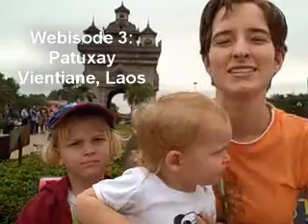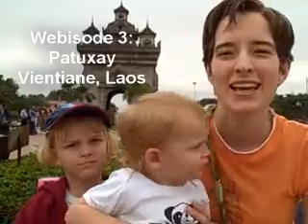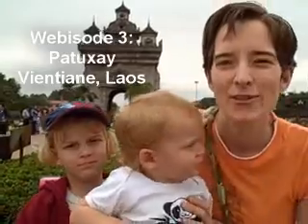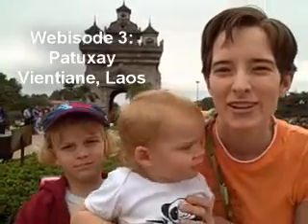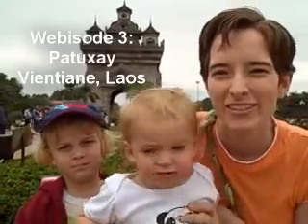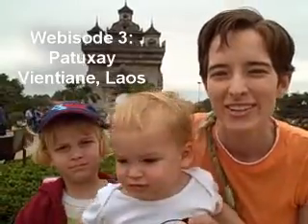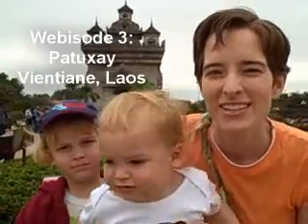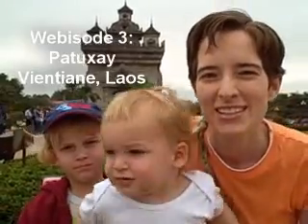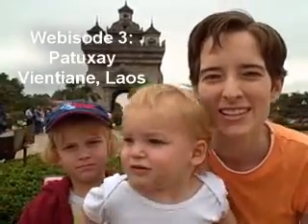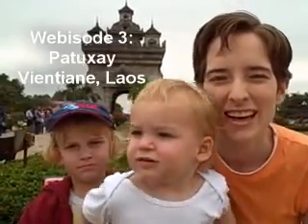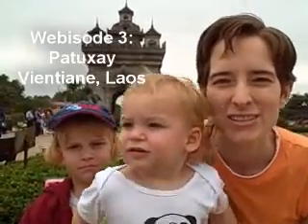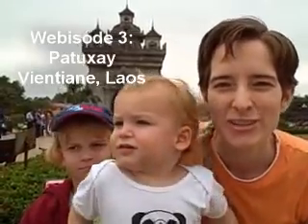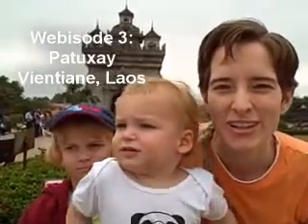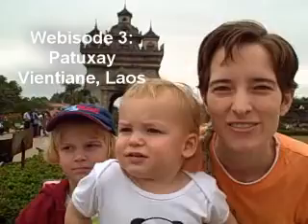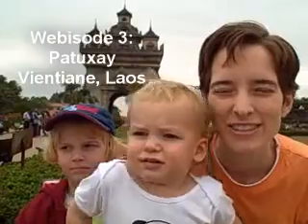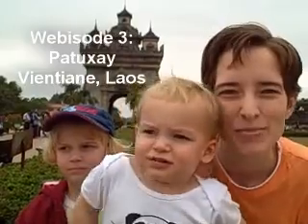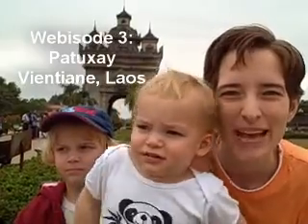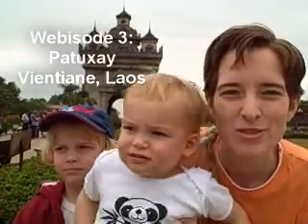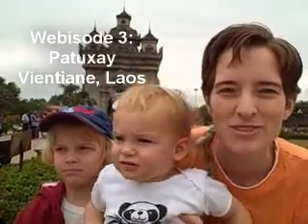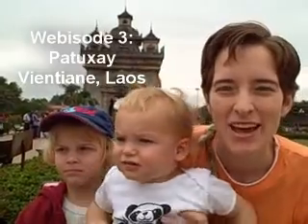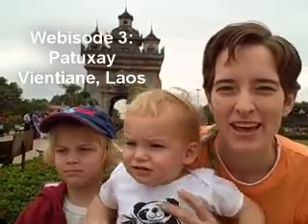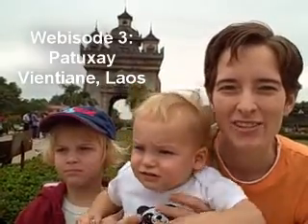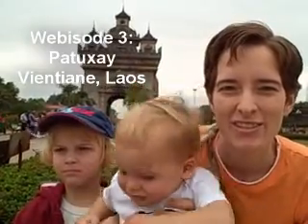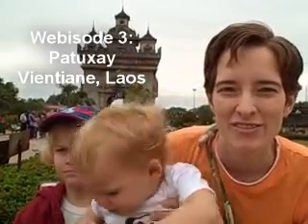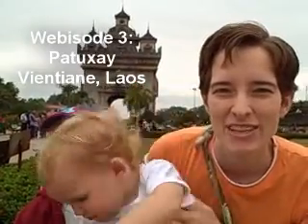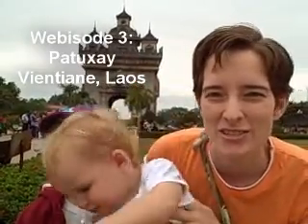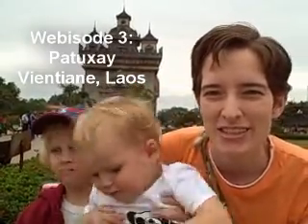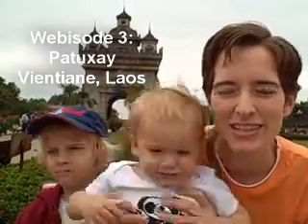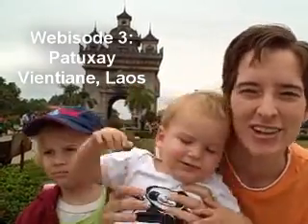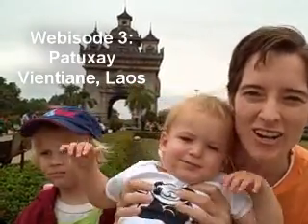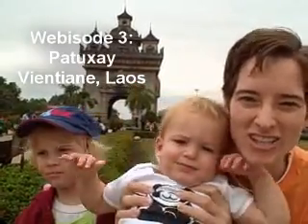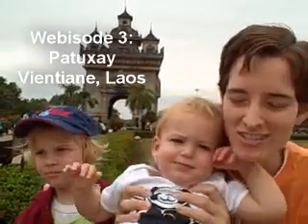Today we're in Vientiane, Laos. We're going to visit Patusai, or the Victory Arch.